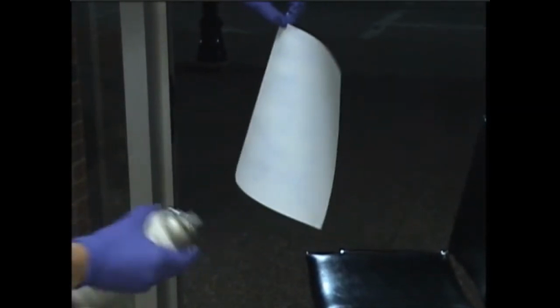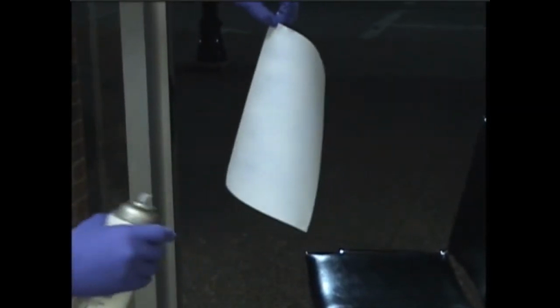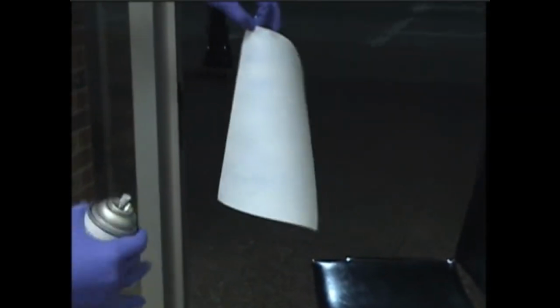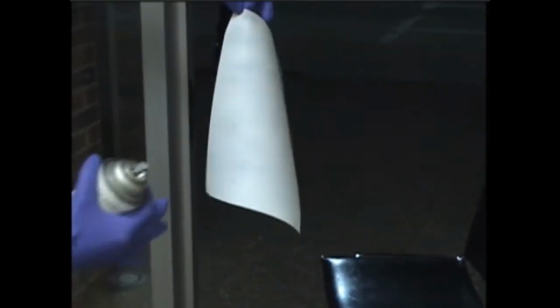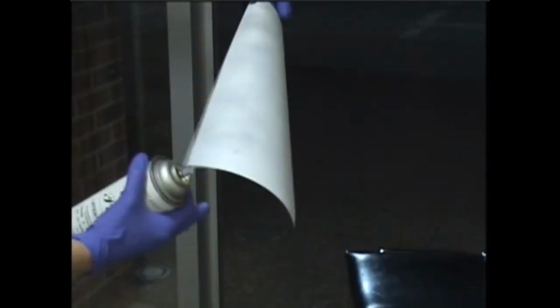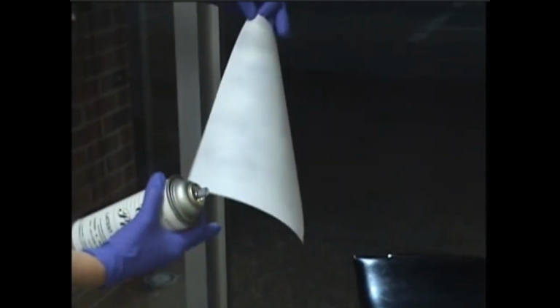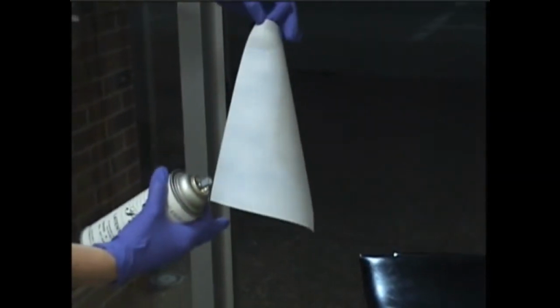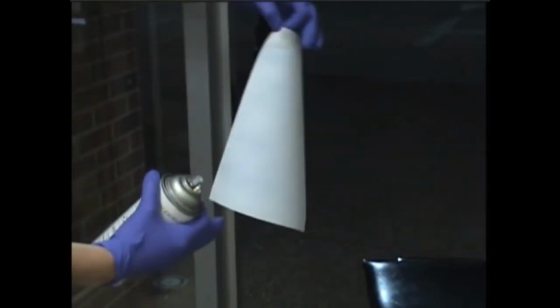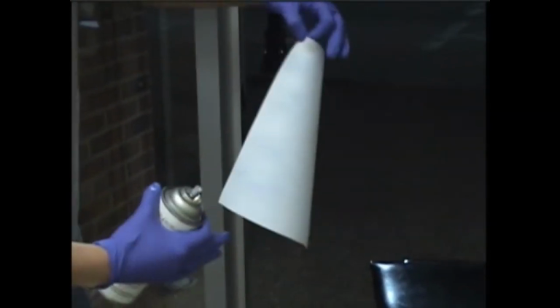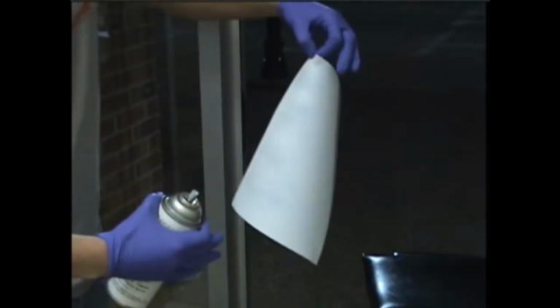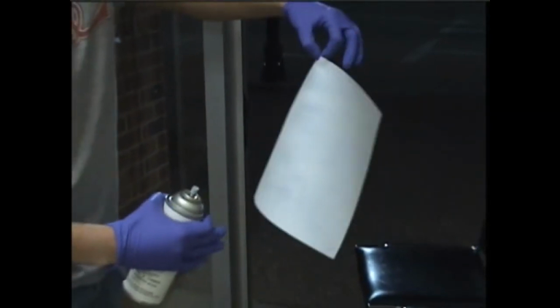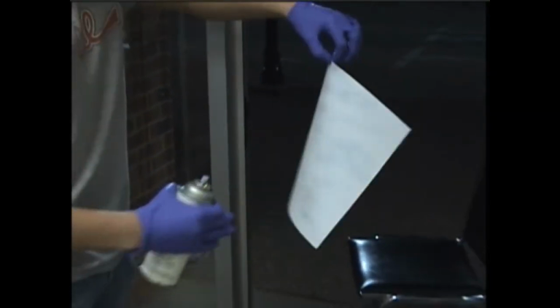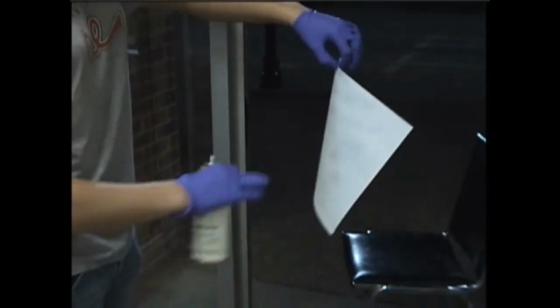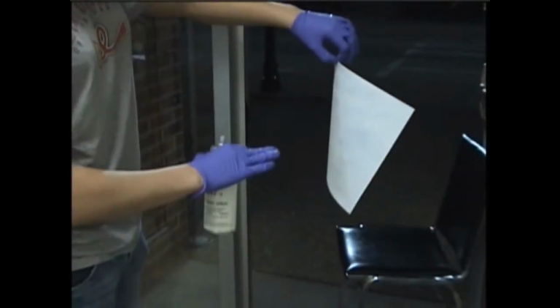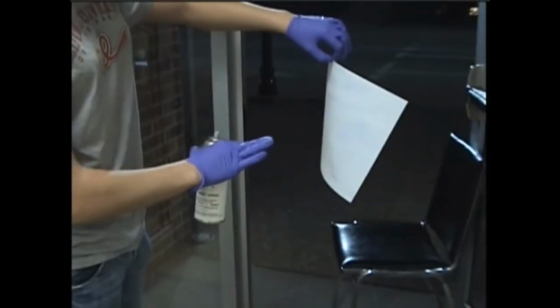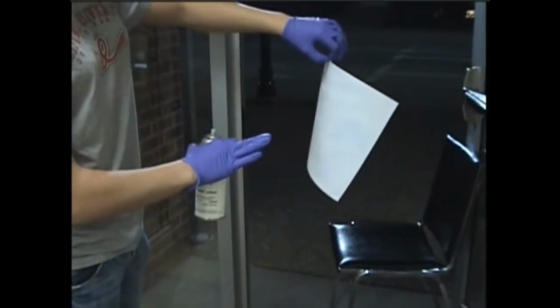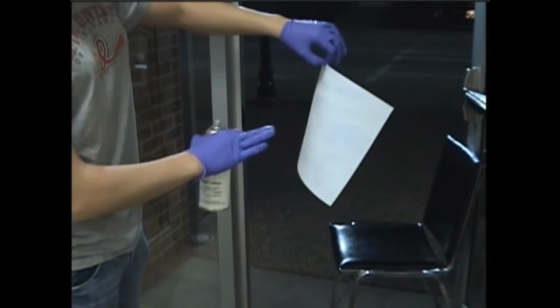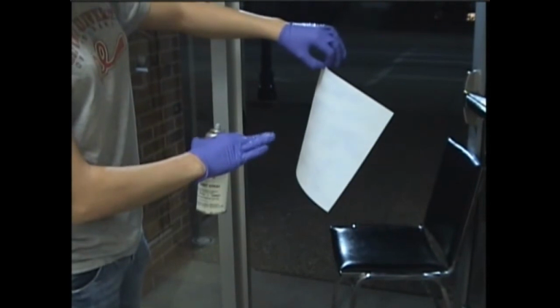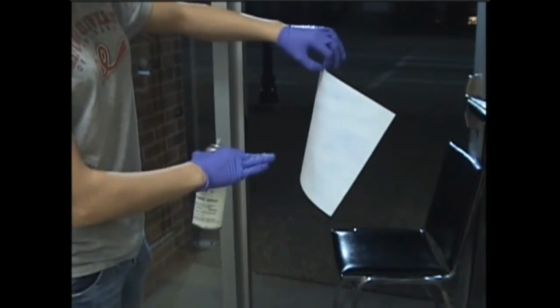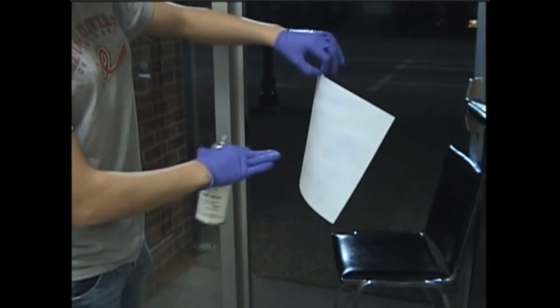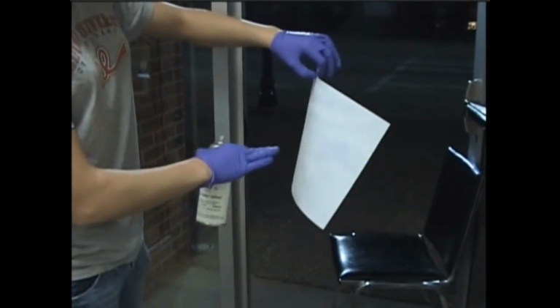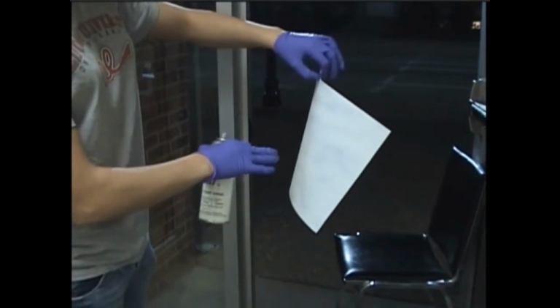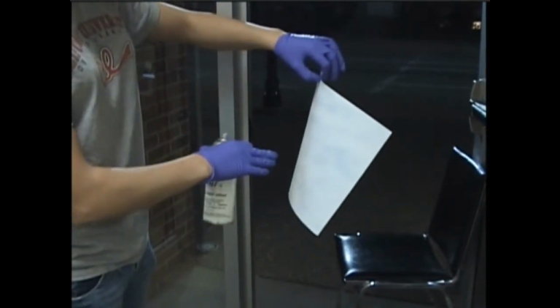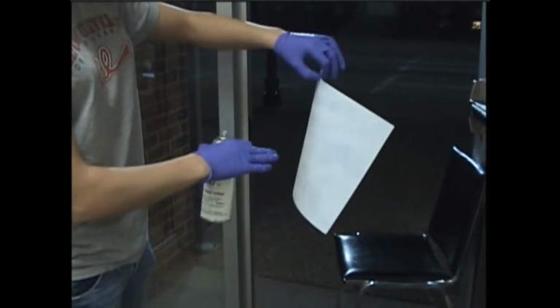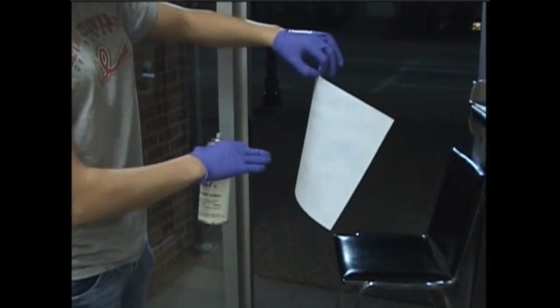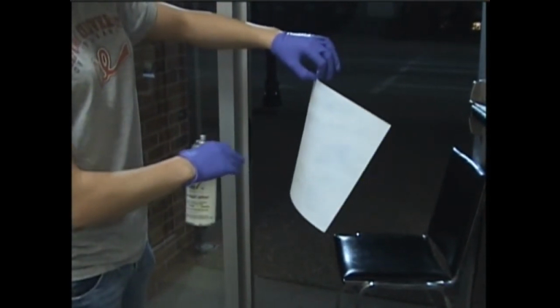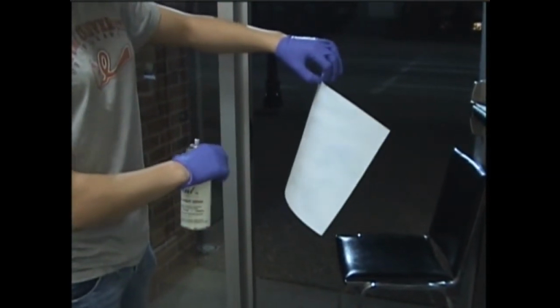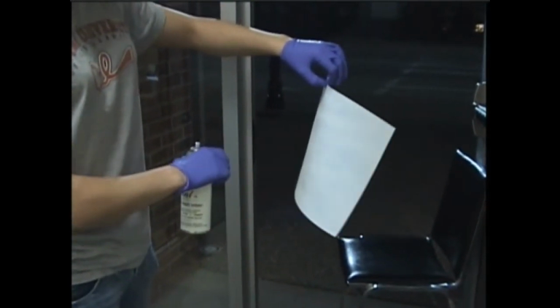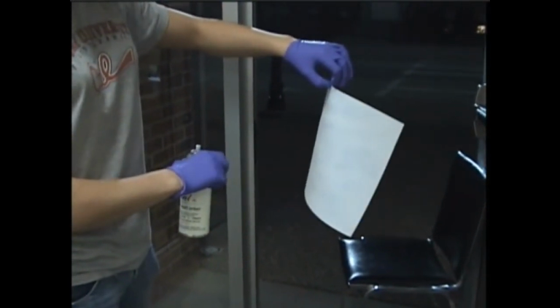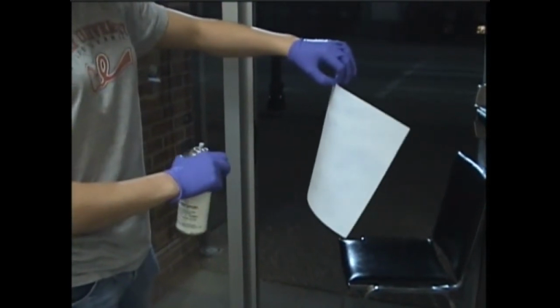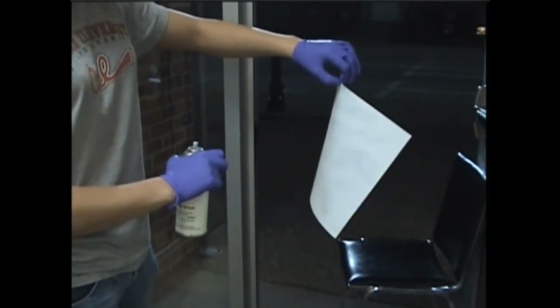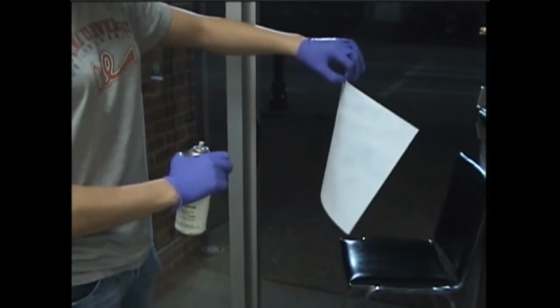Now, ninhydrin takes about 24 hours for the print to show up on a piece of paper.